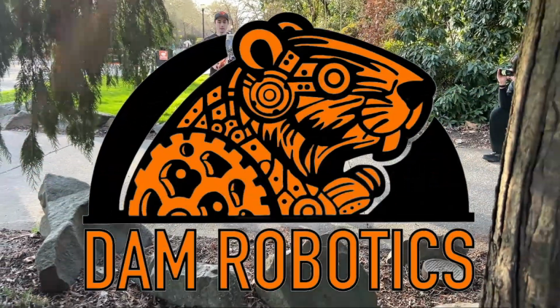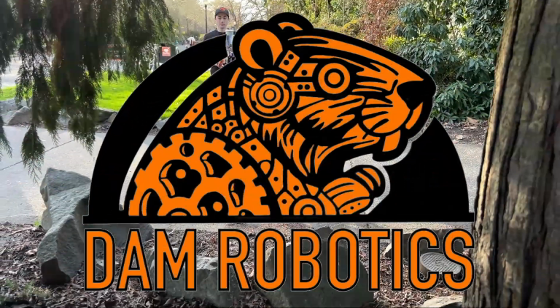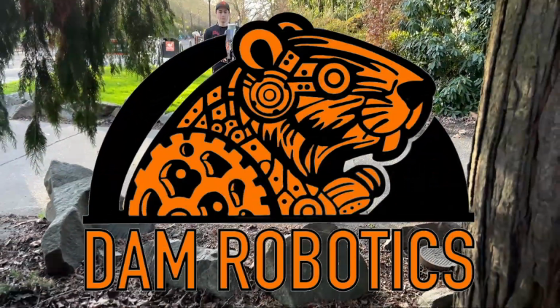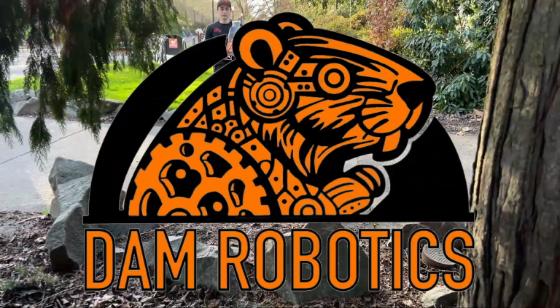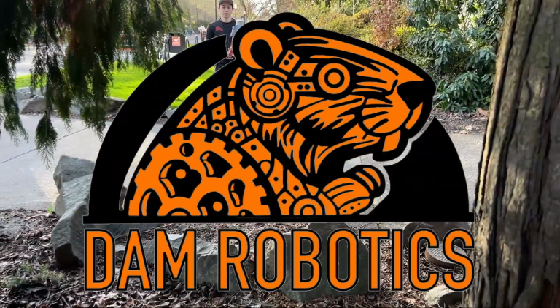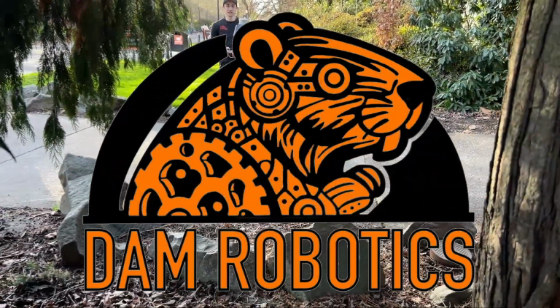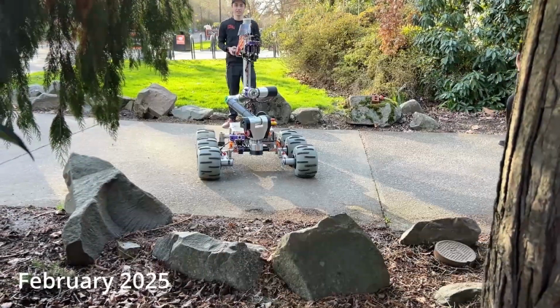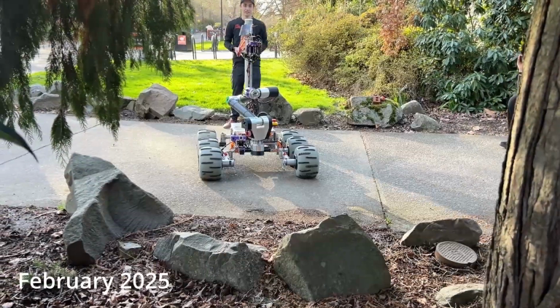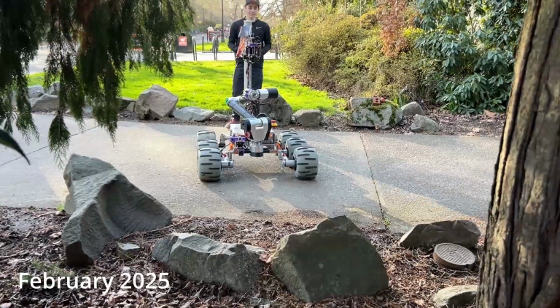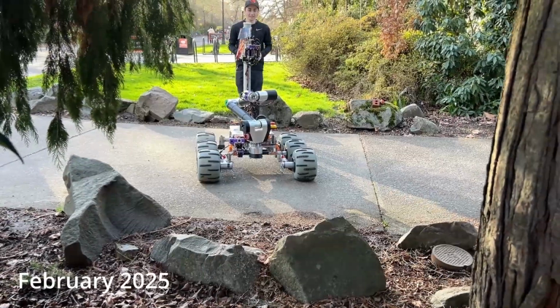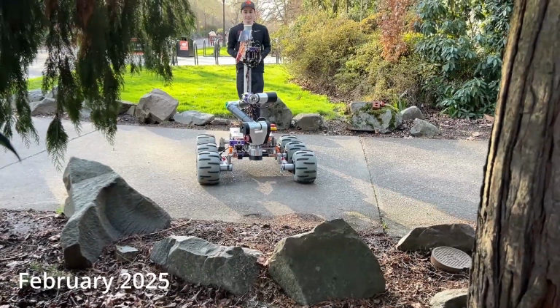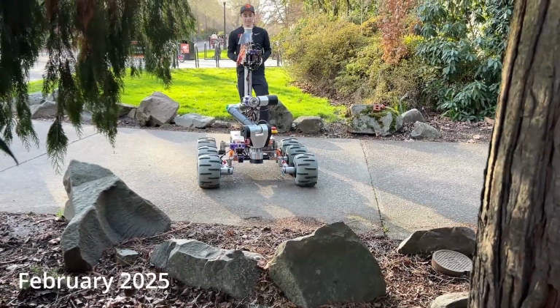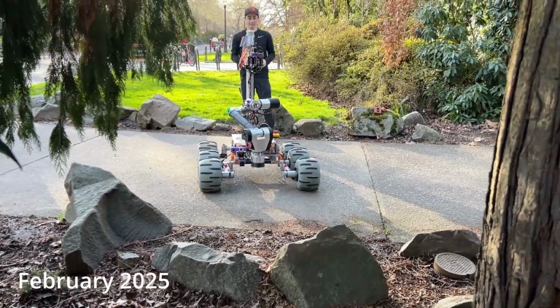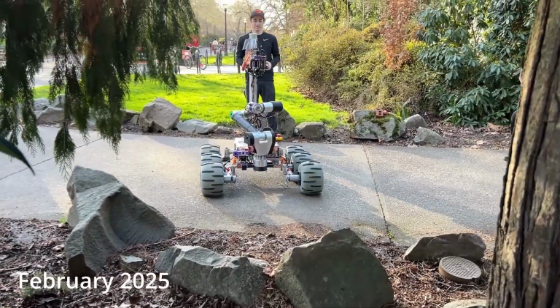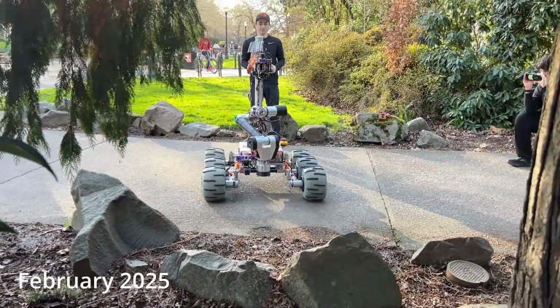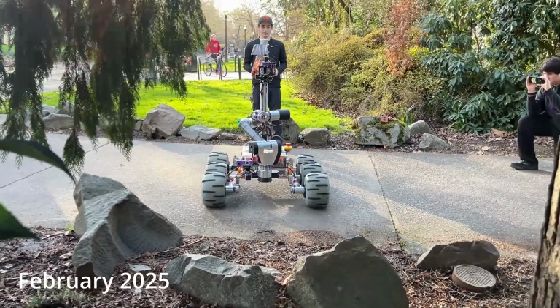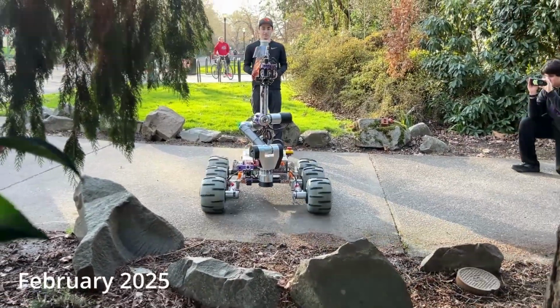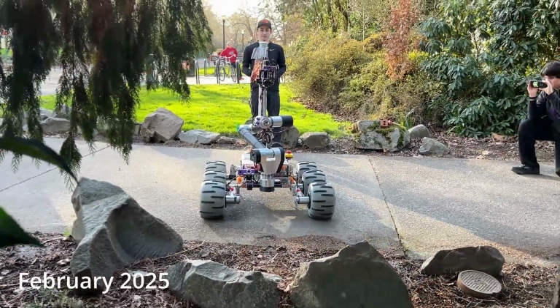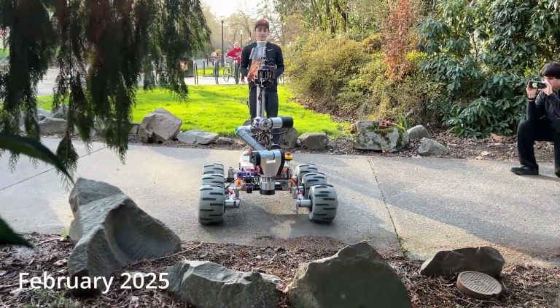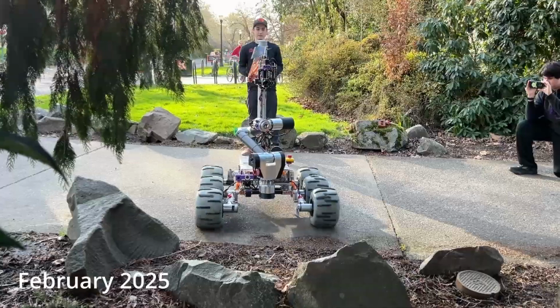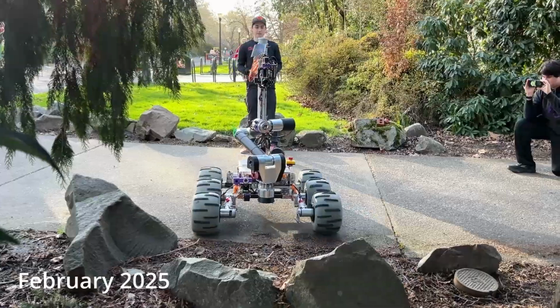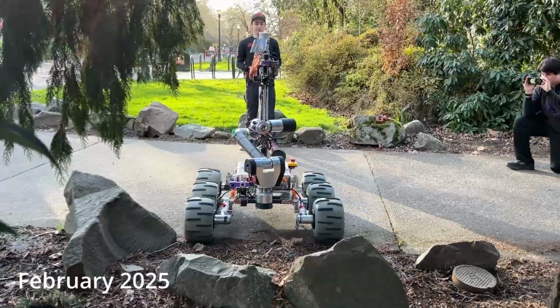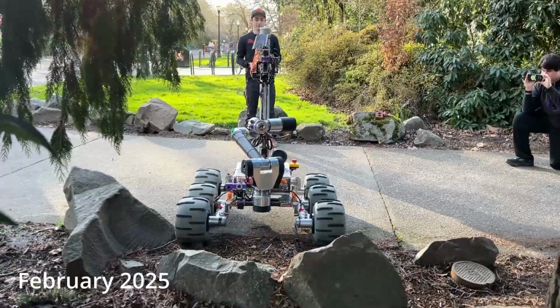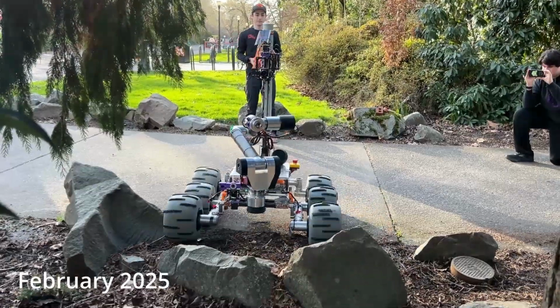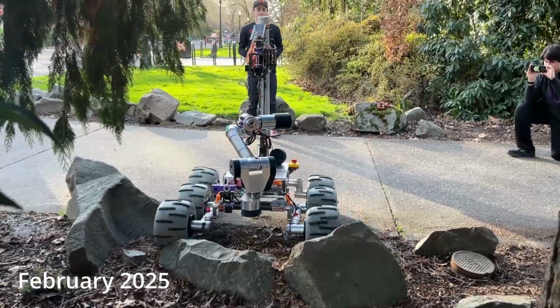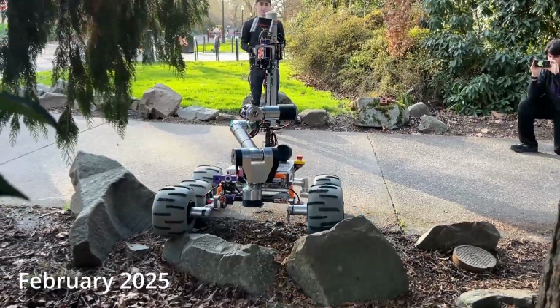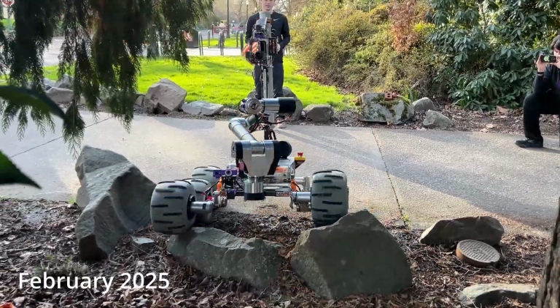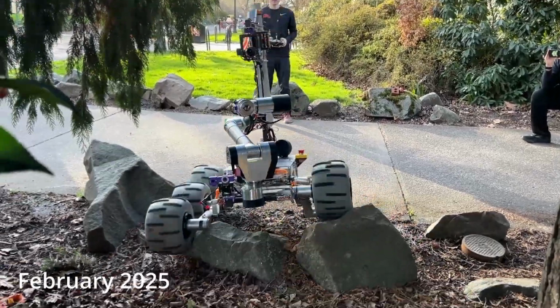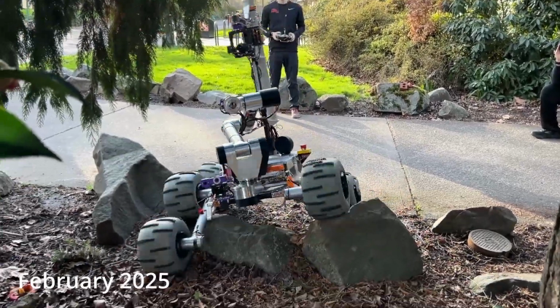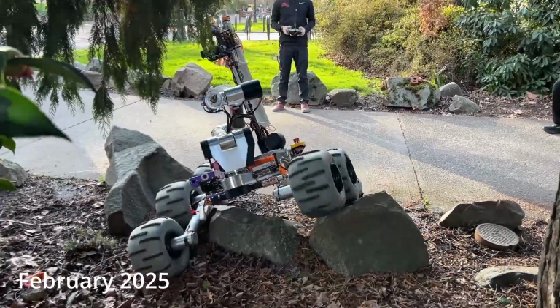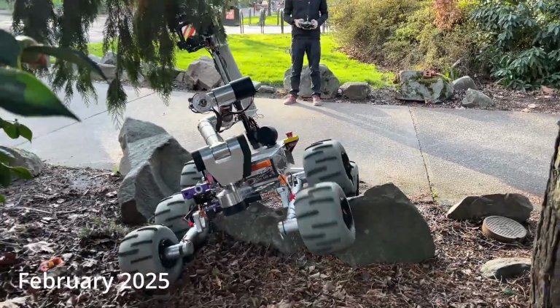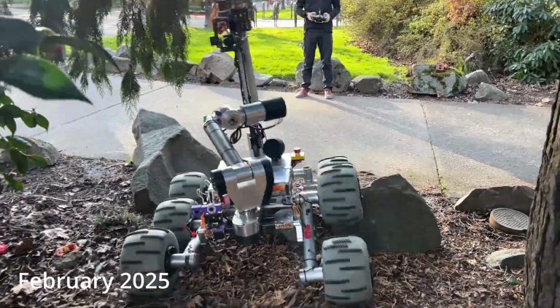Hello! We are Dam Robotics from Oregon State University and we are proud to demonstrate that our rover is ready for the 2025 University Rover Challenge.